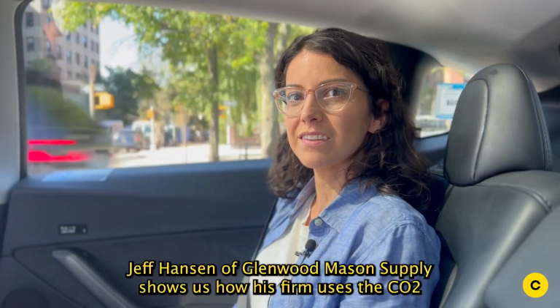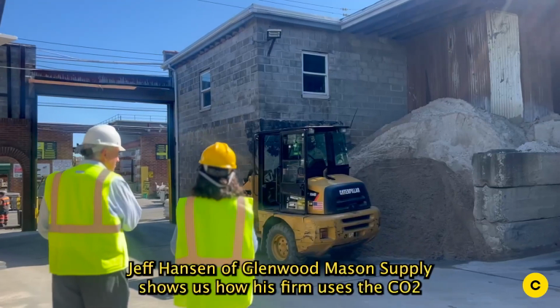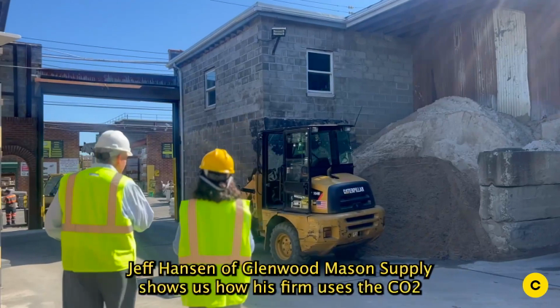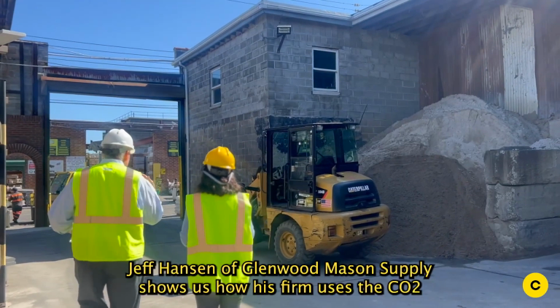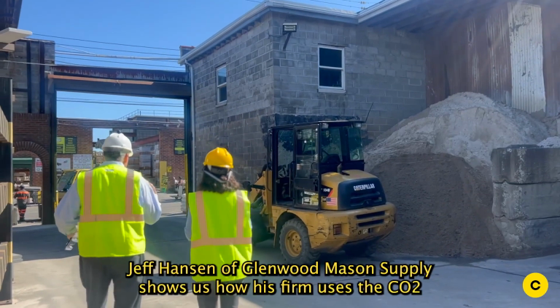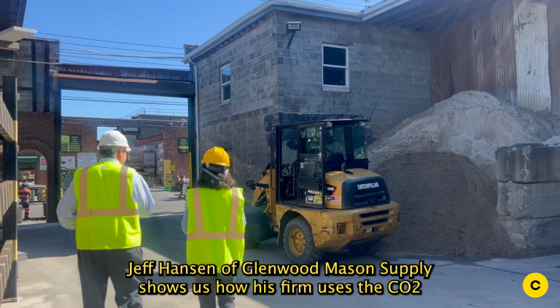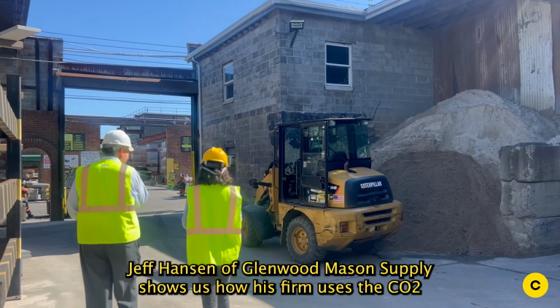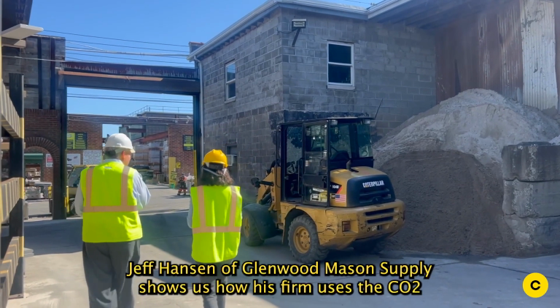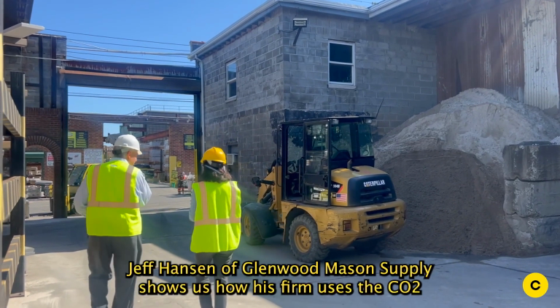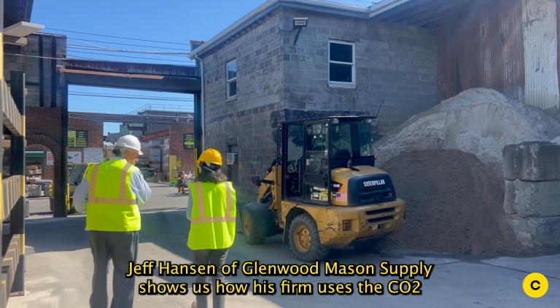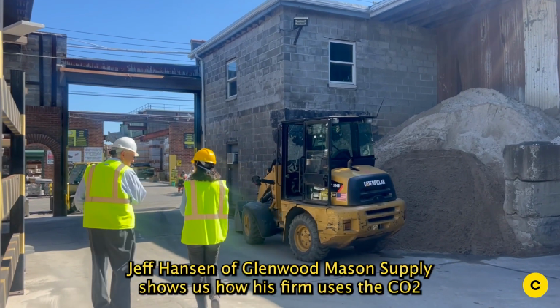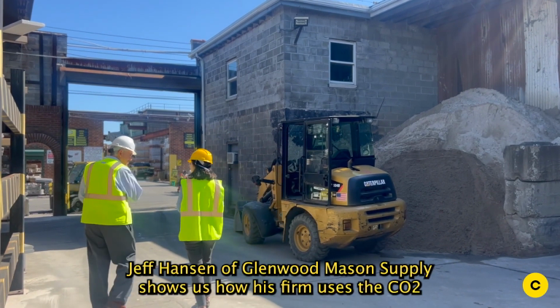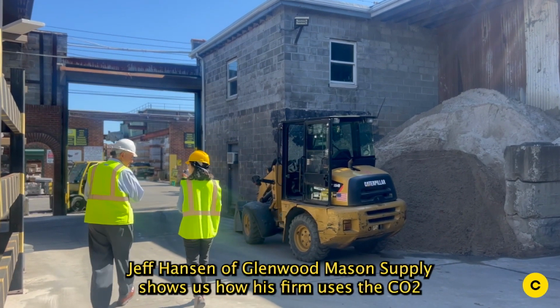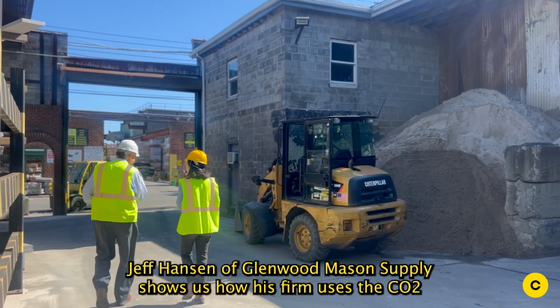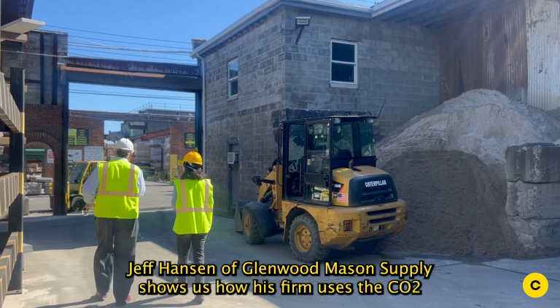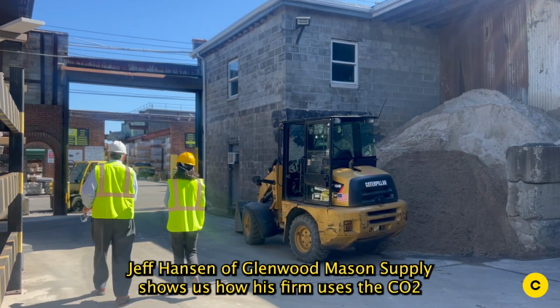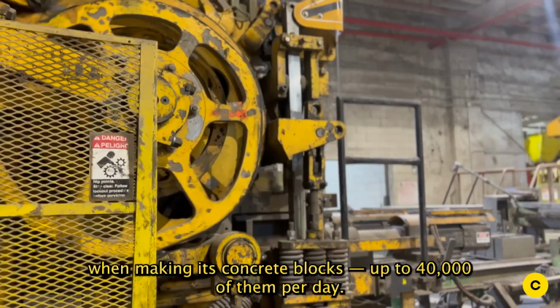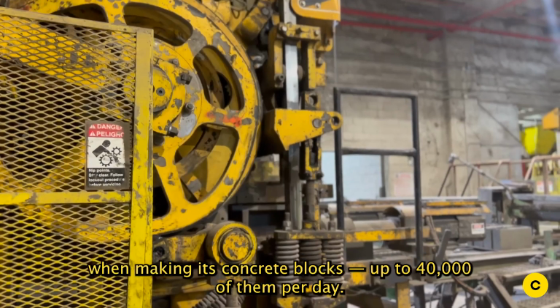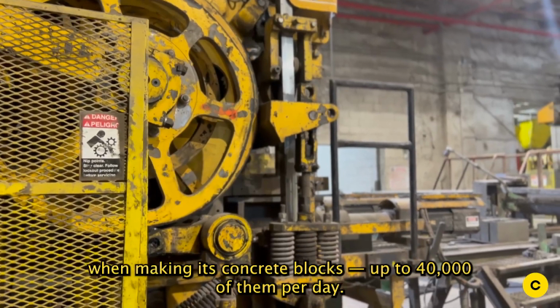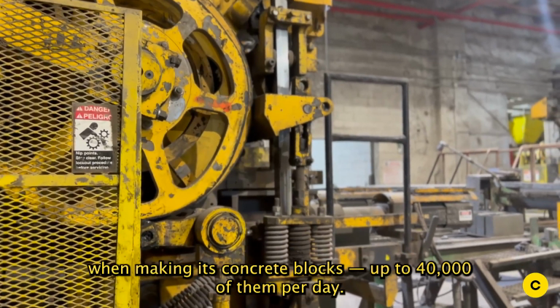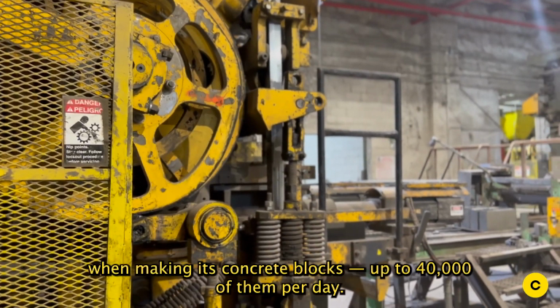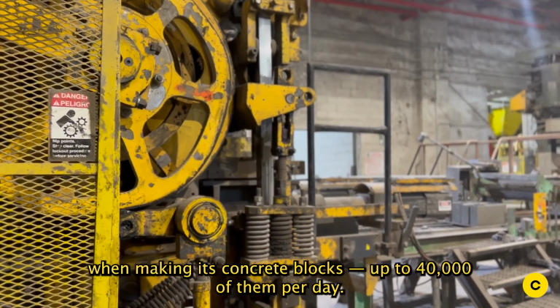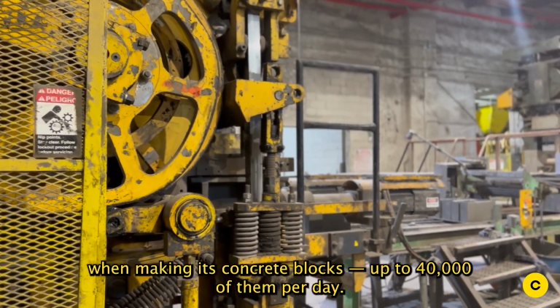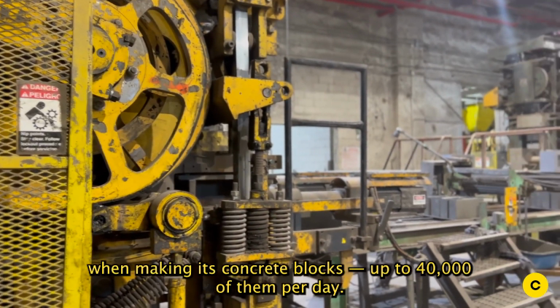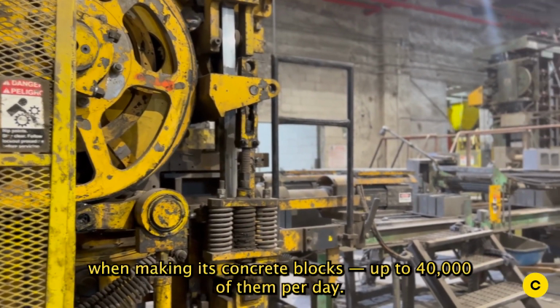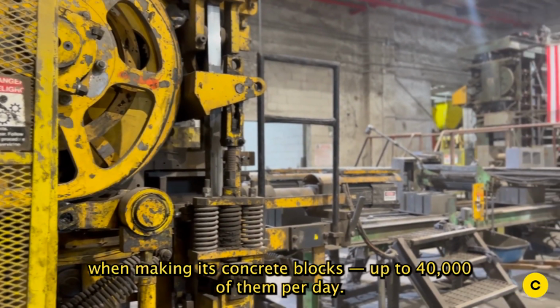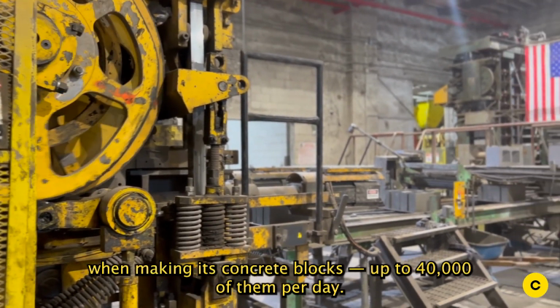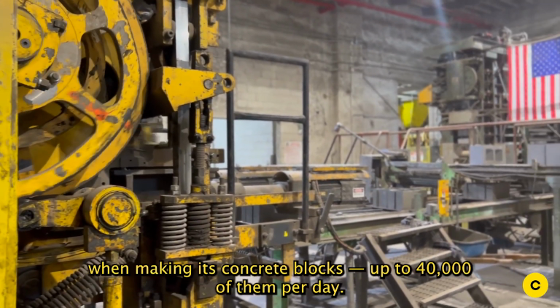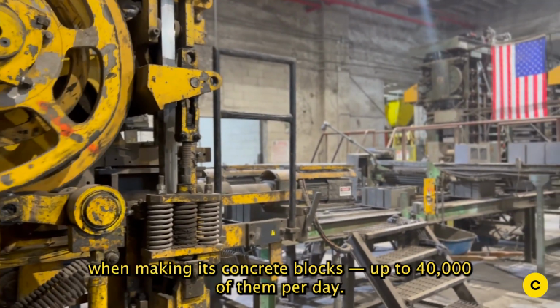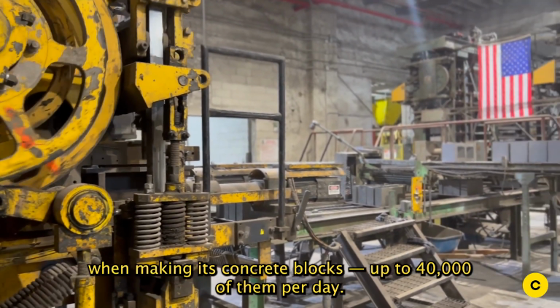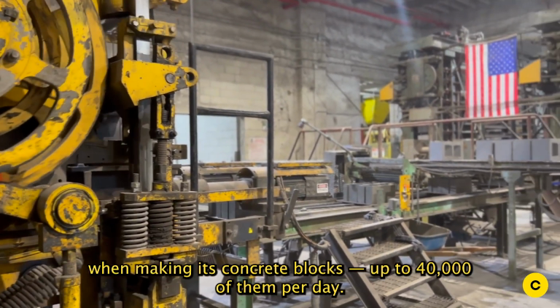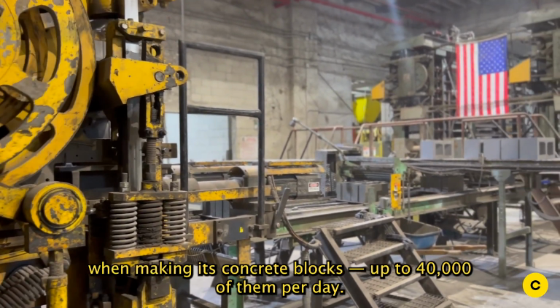Jeff Hansen of Glenwood Mason Supply shows us how his firm uses the CO2 when making its concrete blocks — up to 40,000 of them per day.